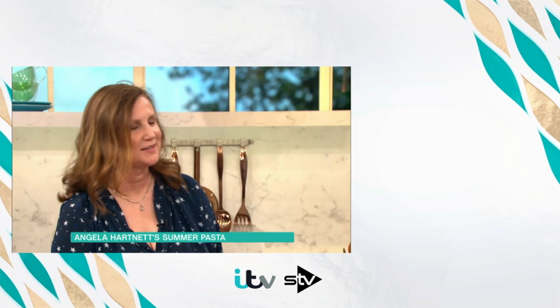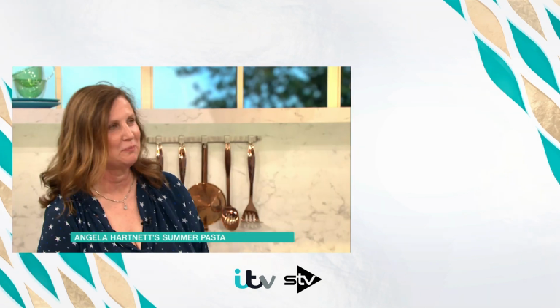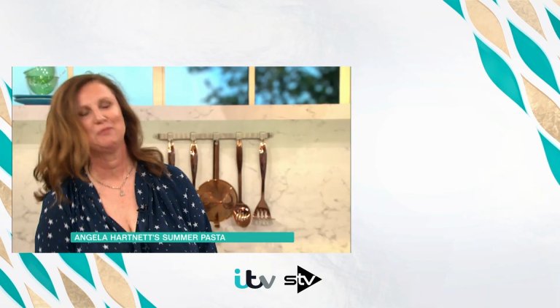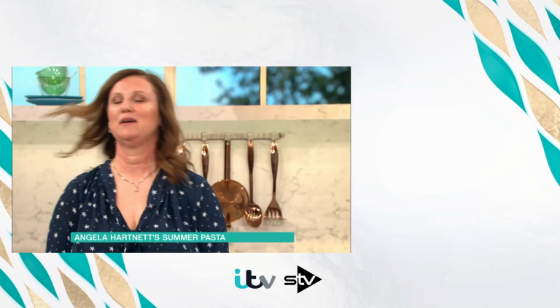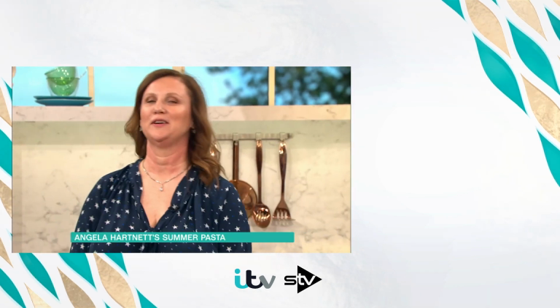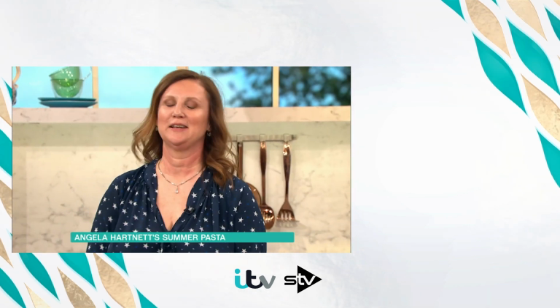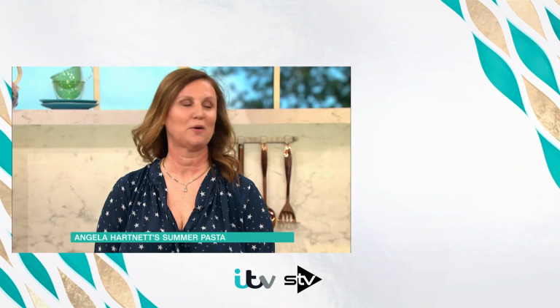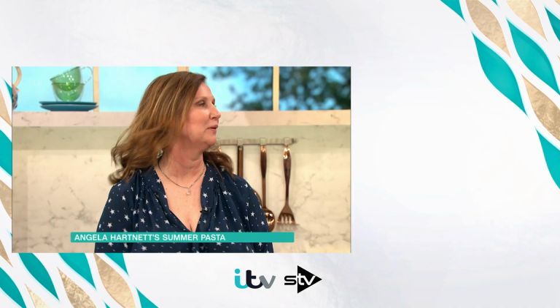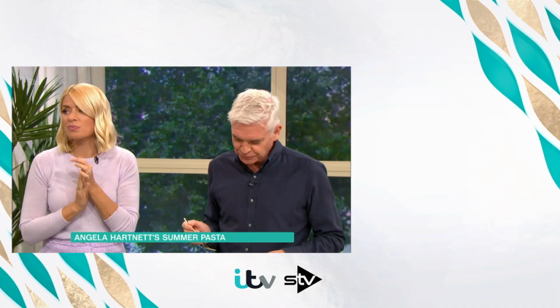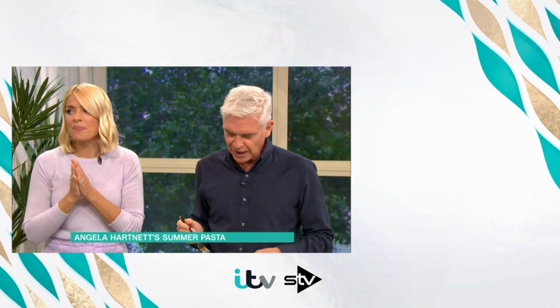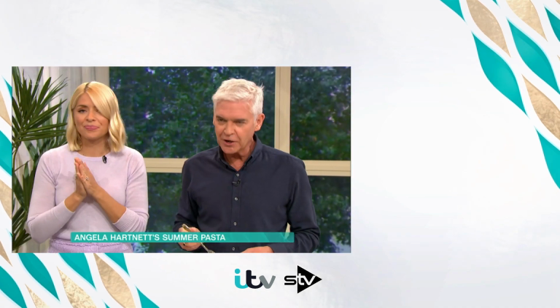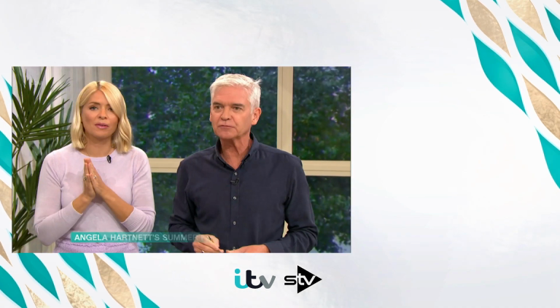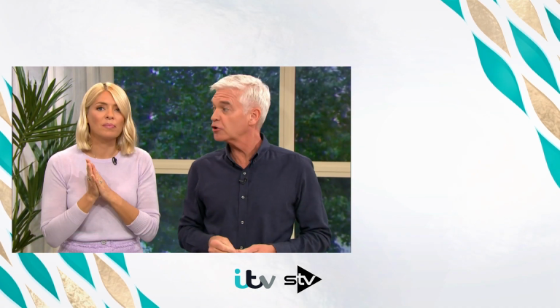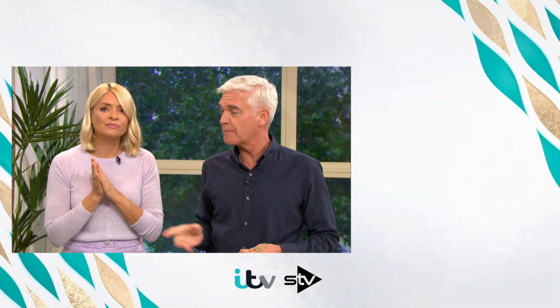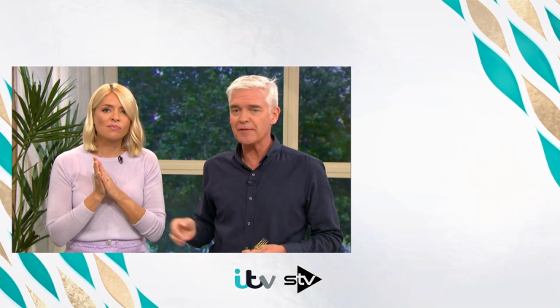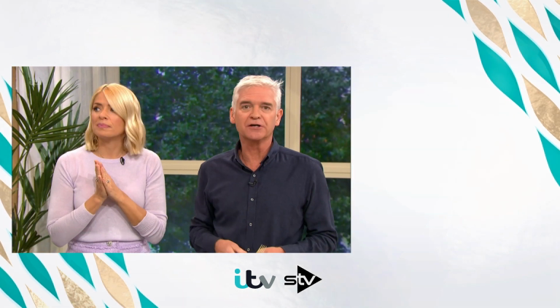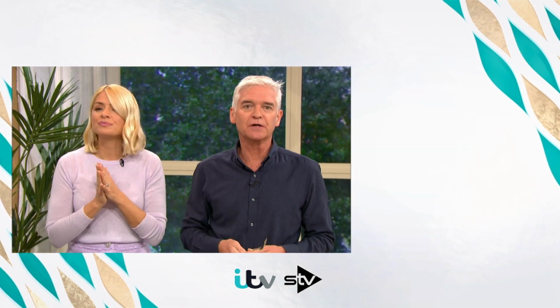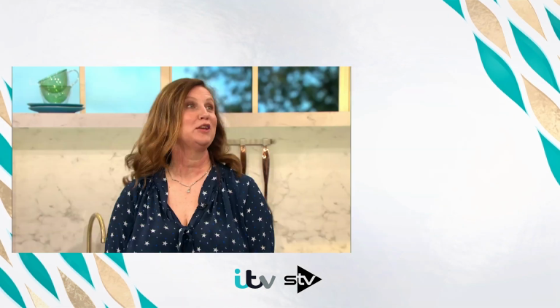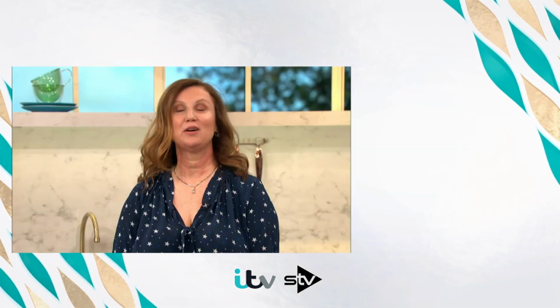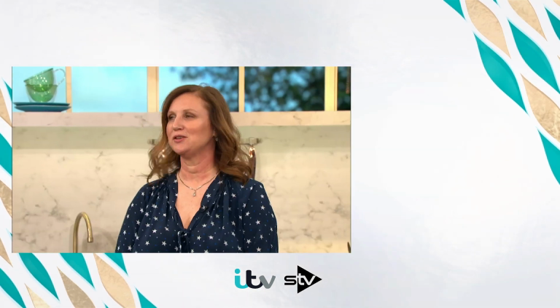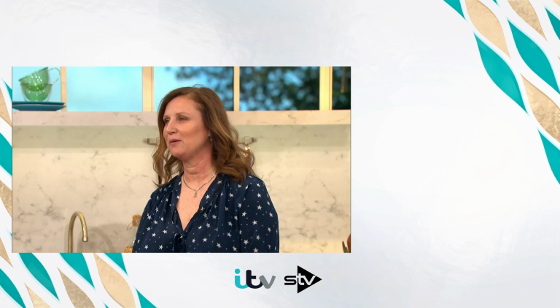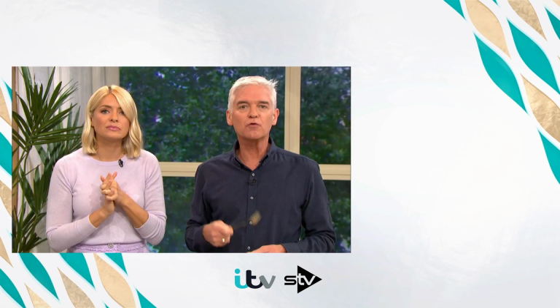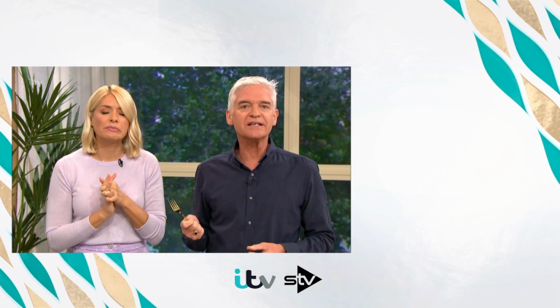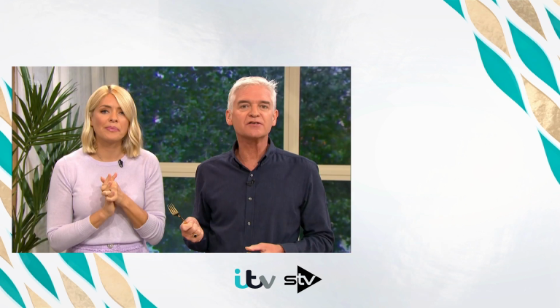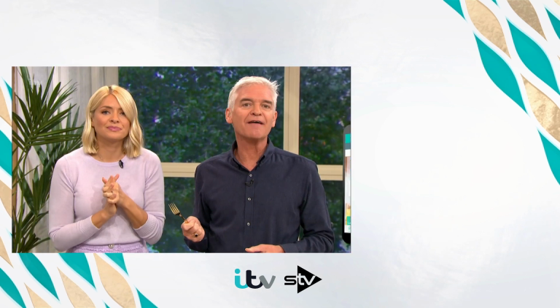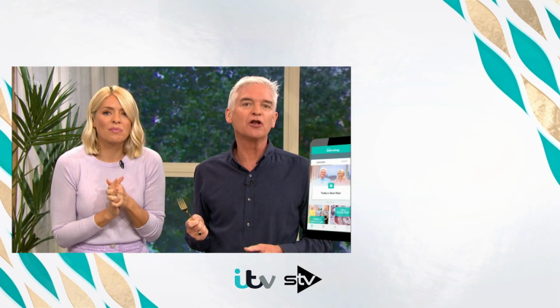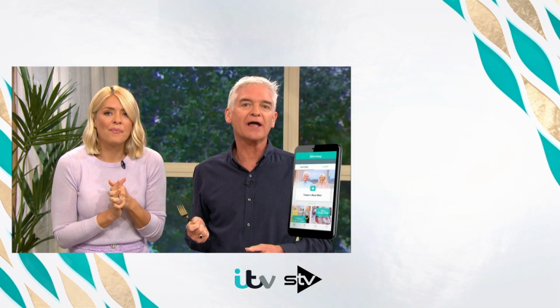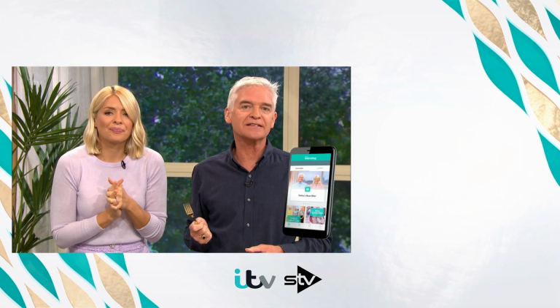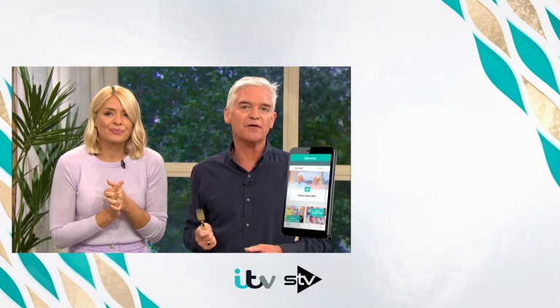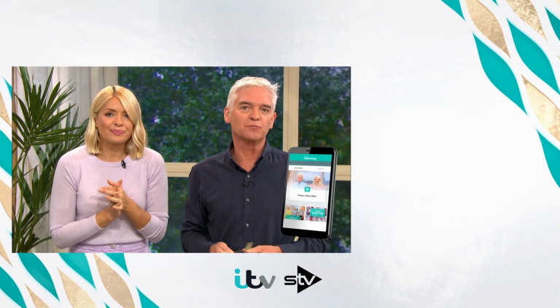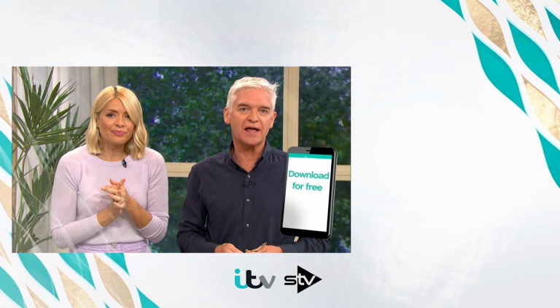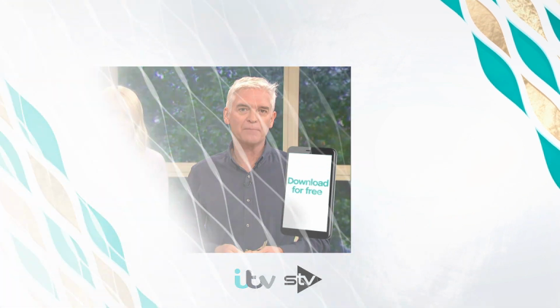Lovely to see you back. Thank you. Good luck at Pub in the Park as well. Thank you very much. For all the details, have a look at our This Morning app.